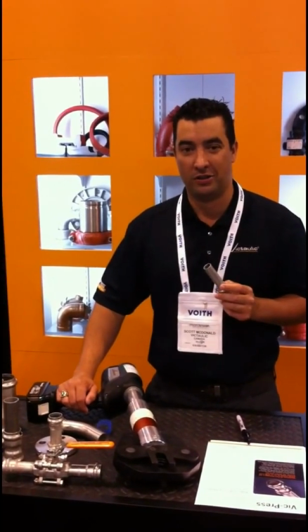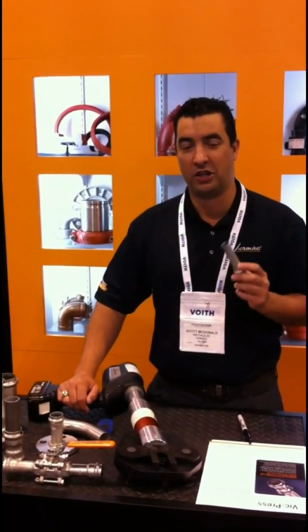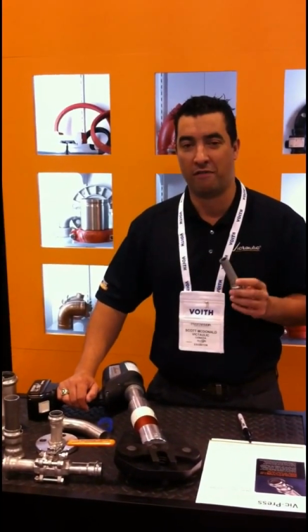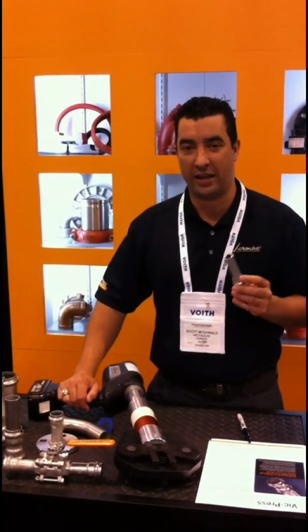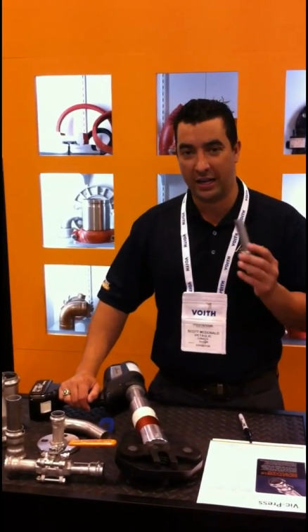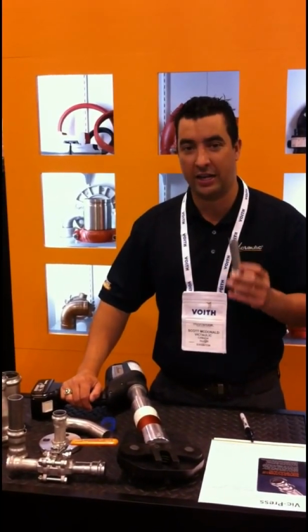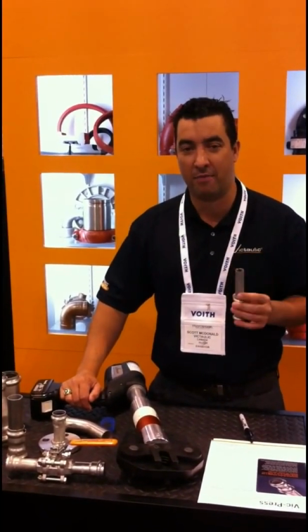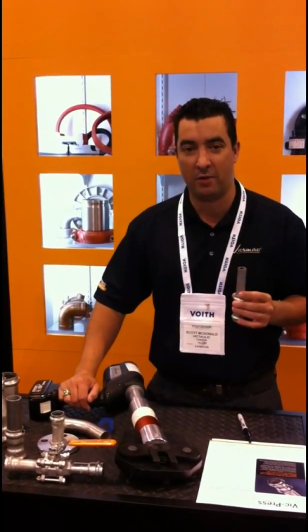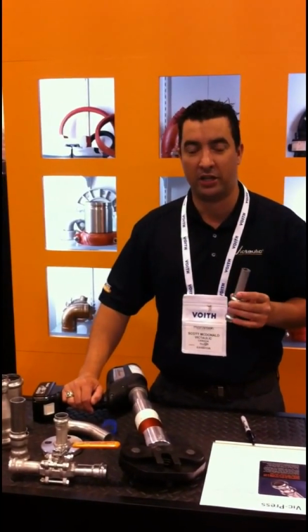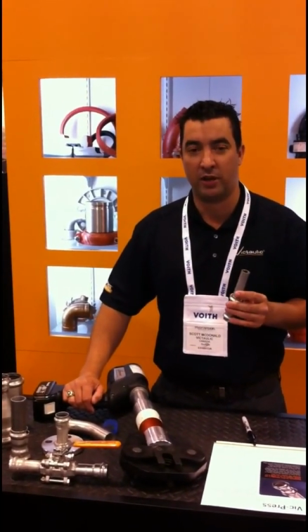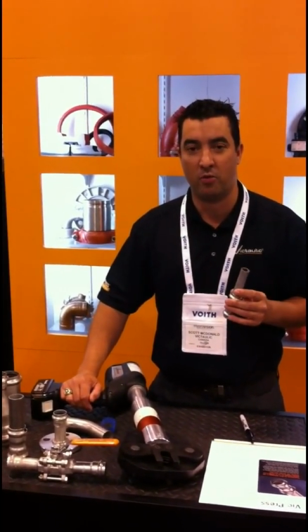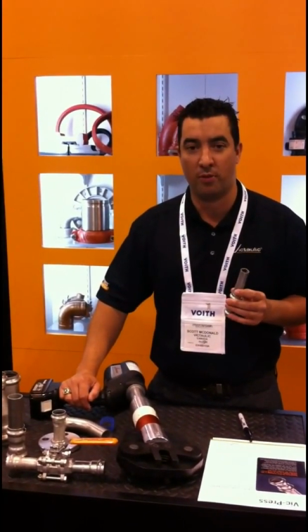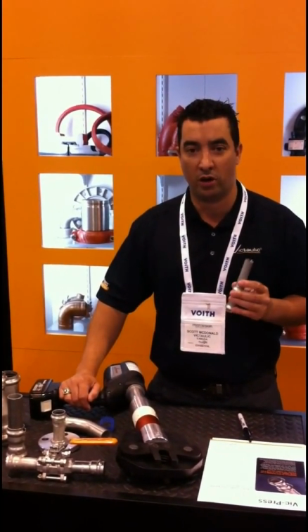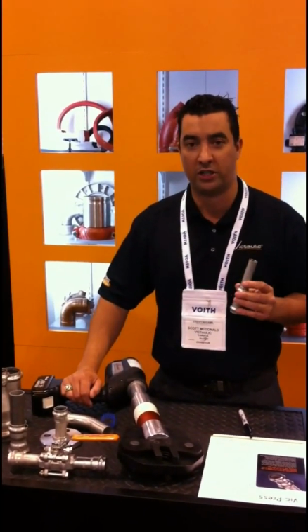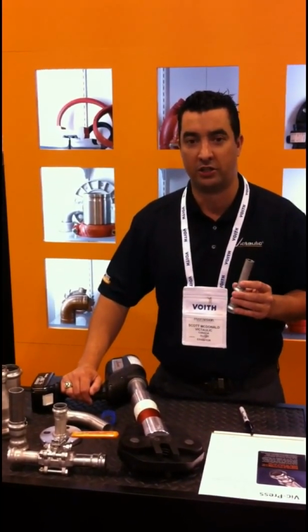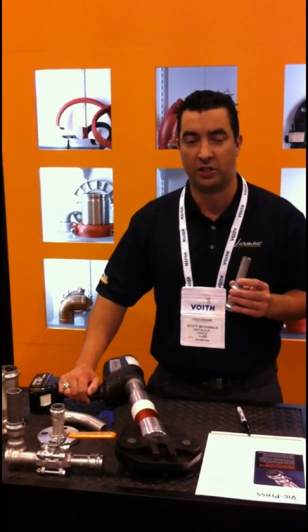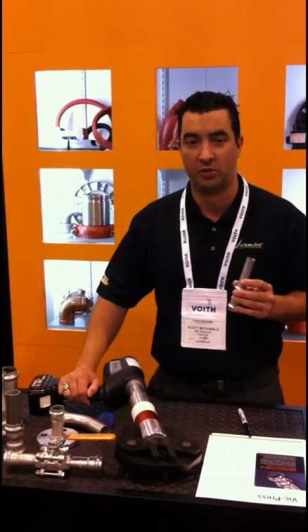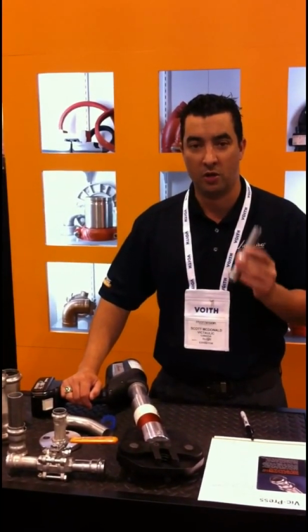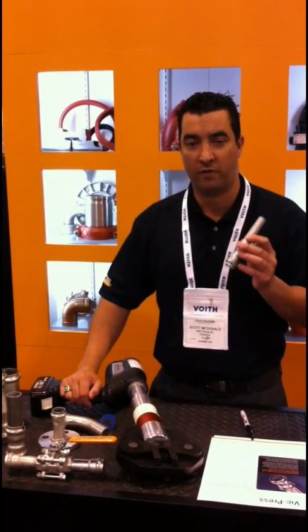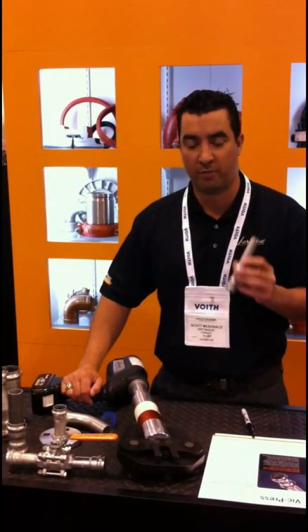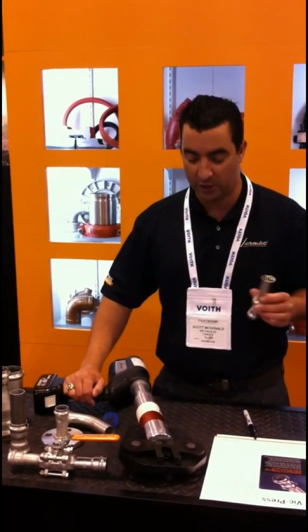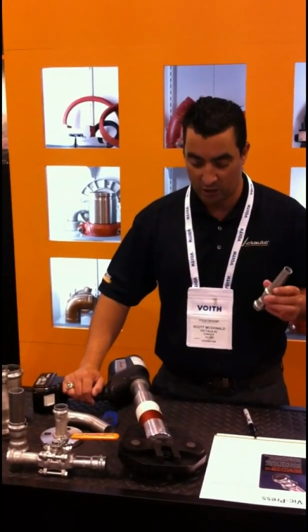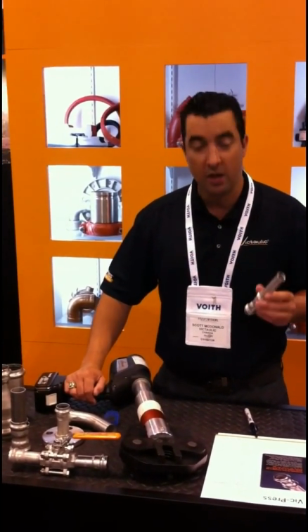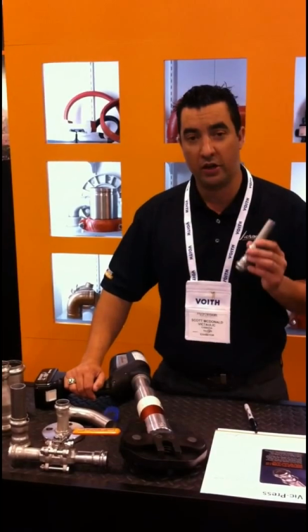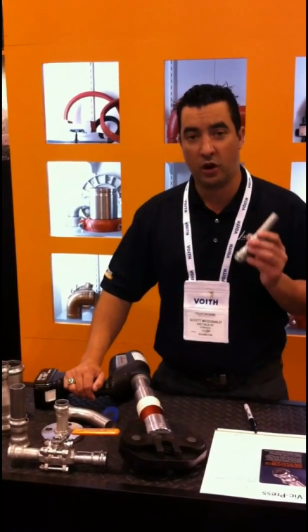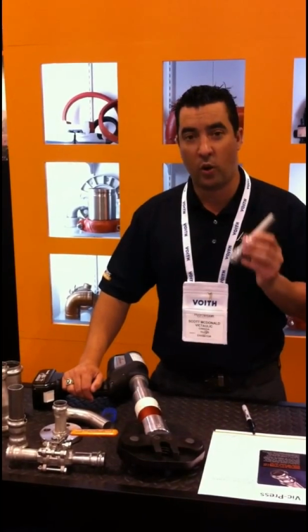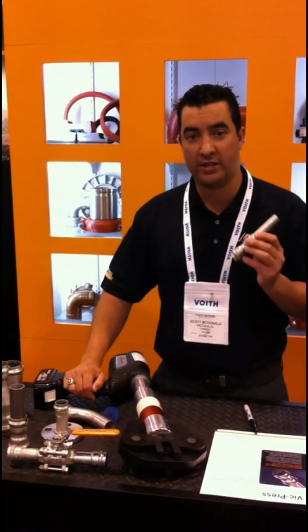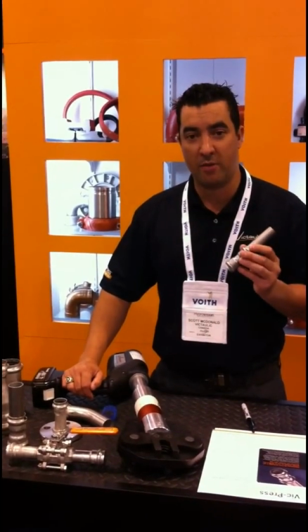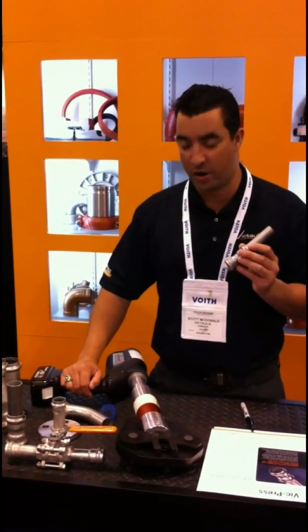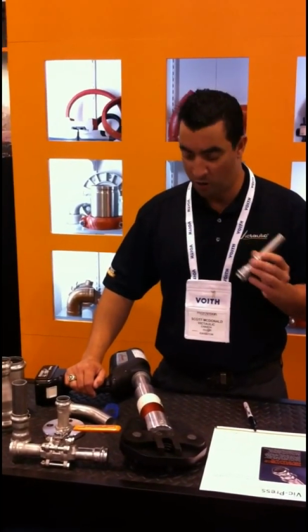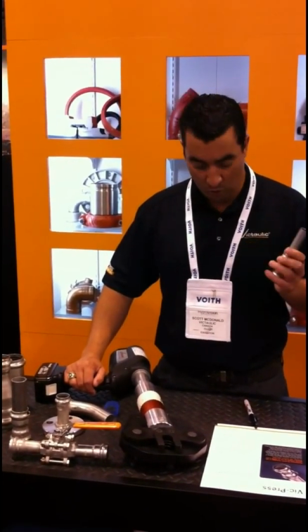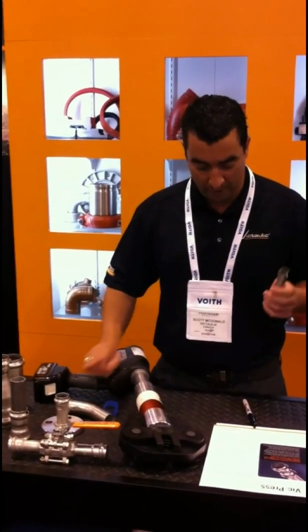Come by and we can explain more about lost air systems with VicPress. I'm going to do a quick demo here to show you the ease of installation.